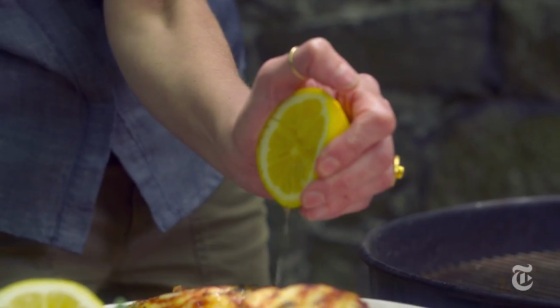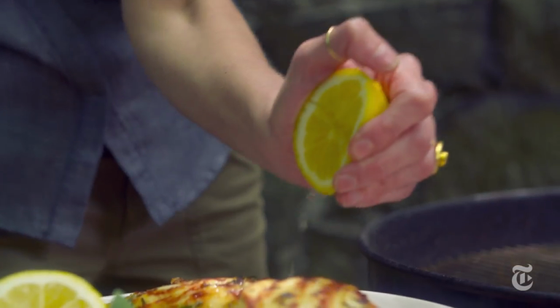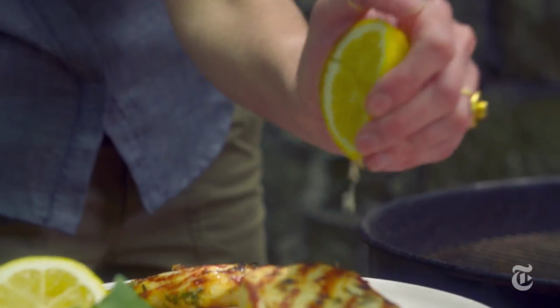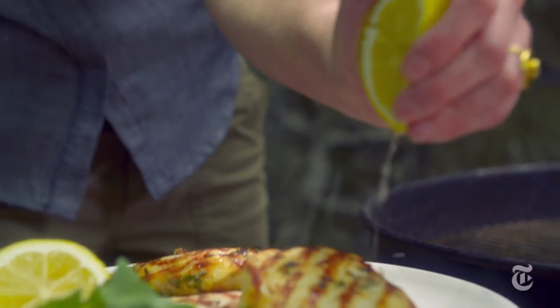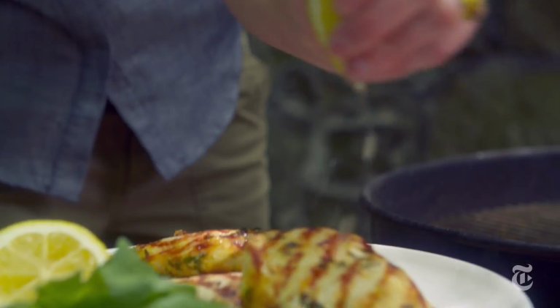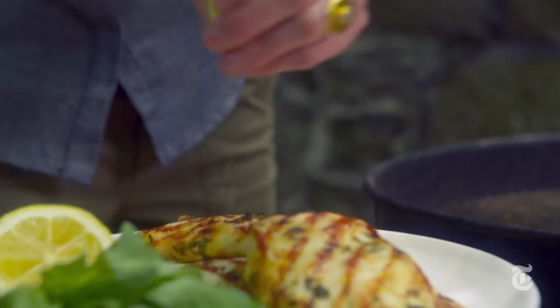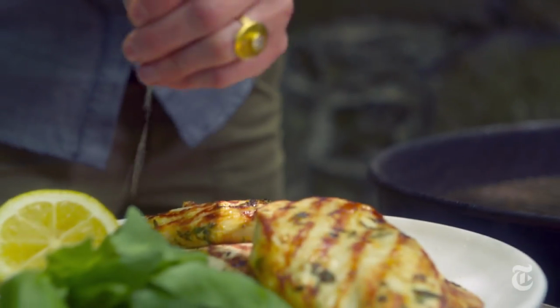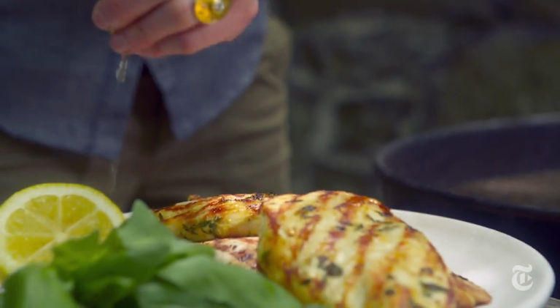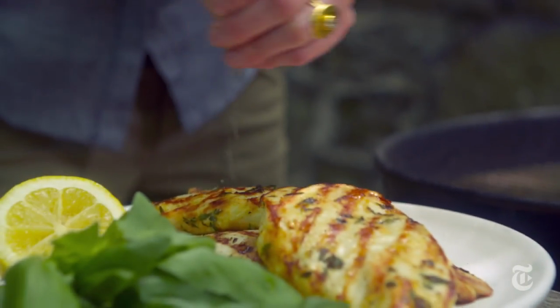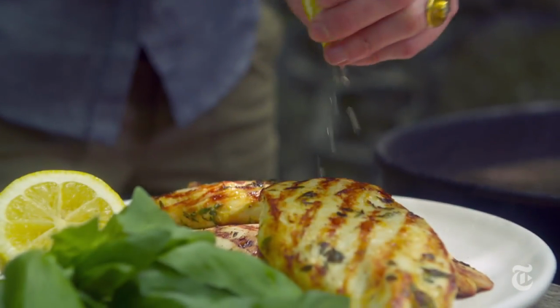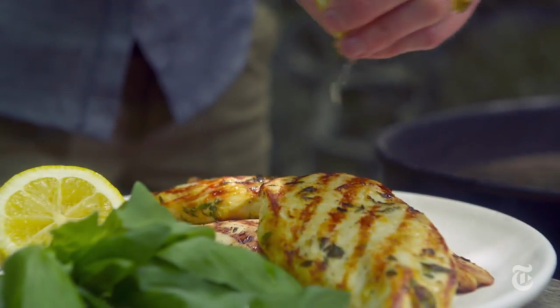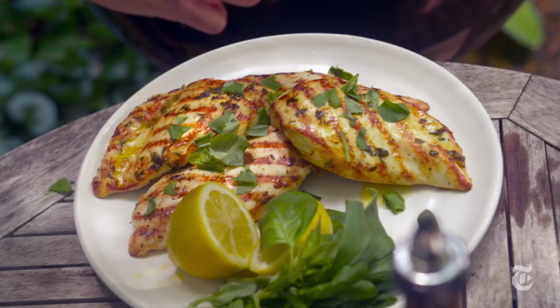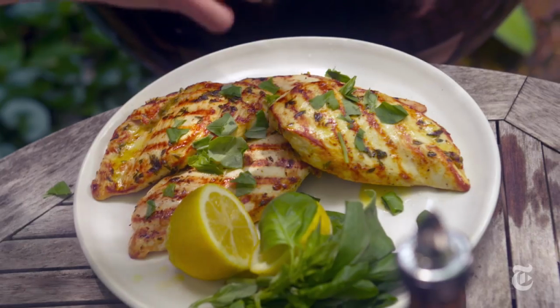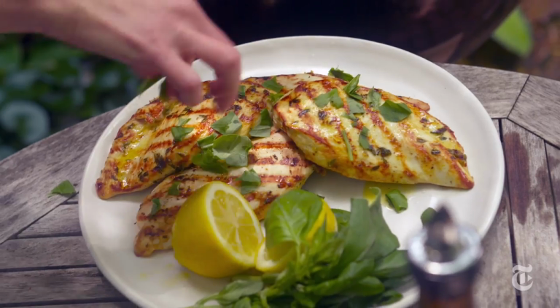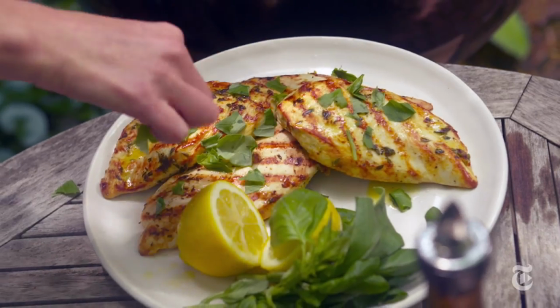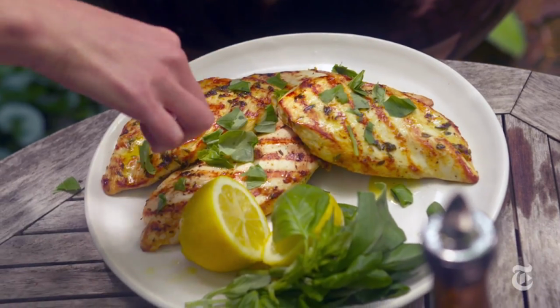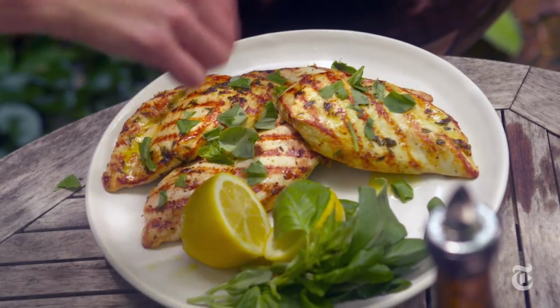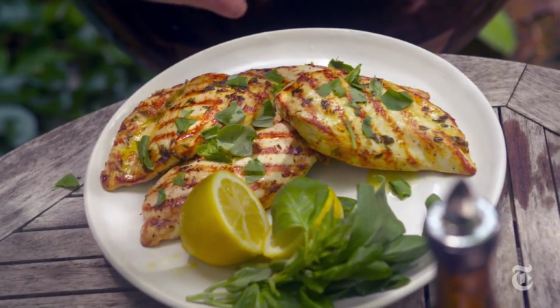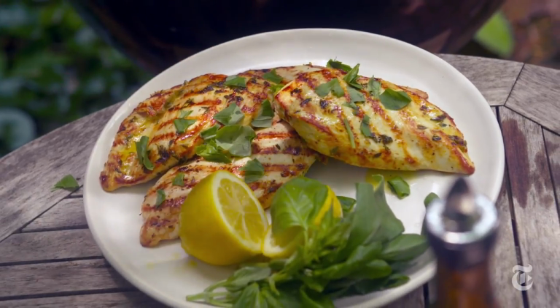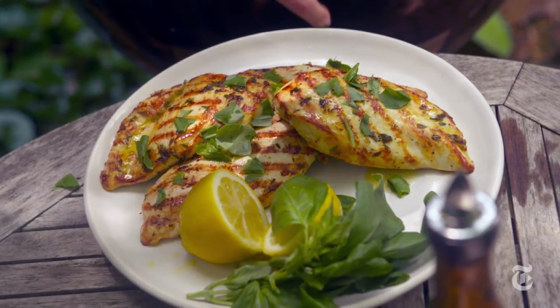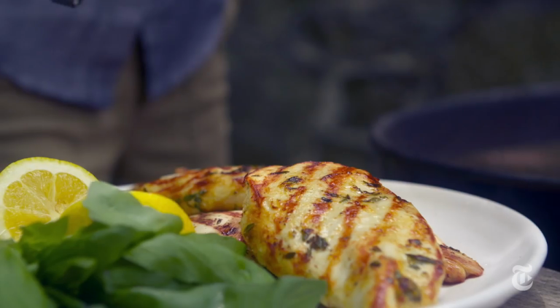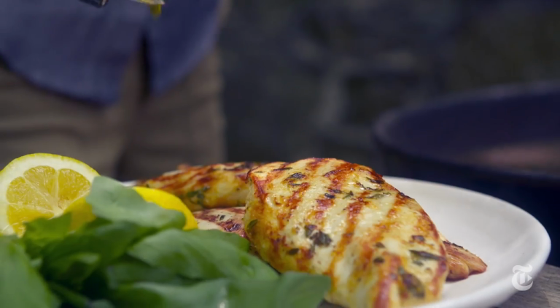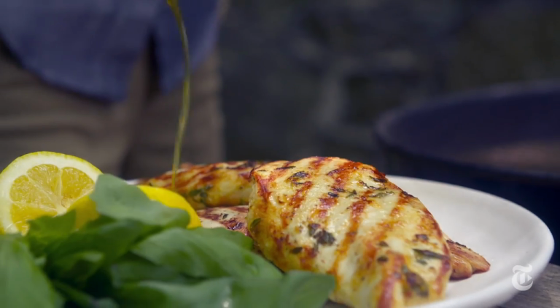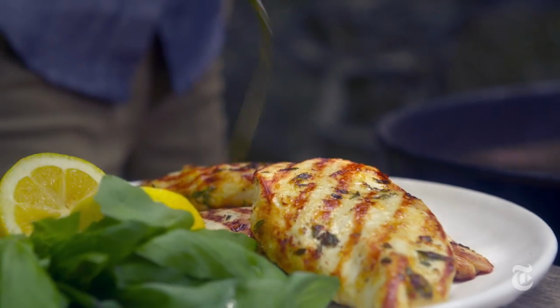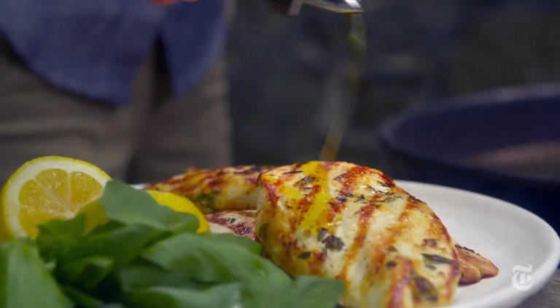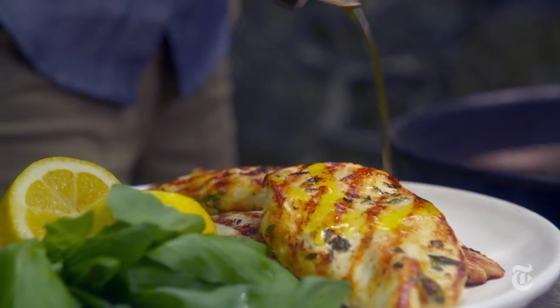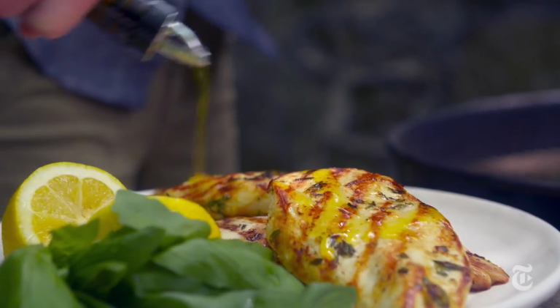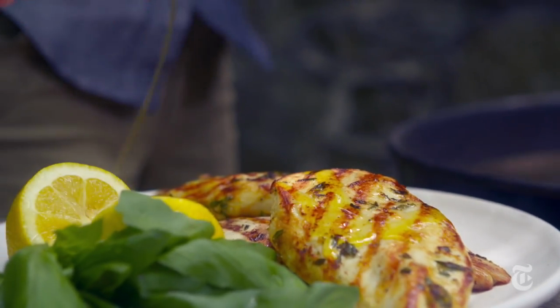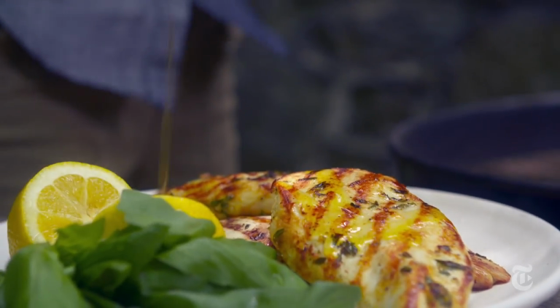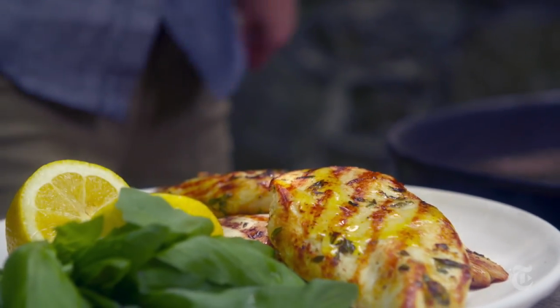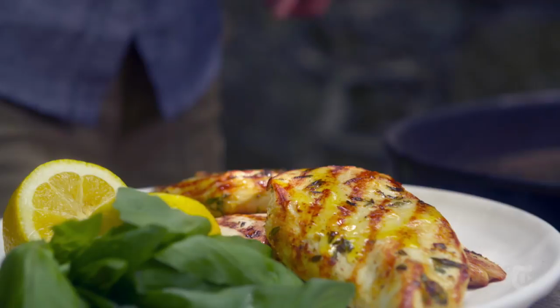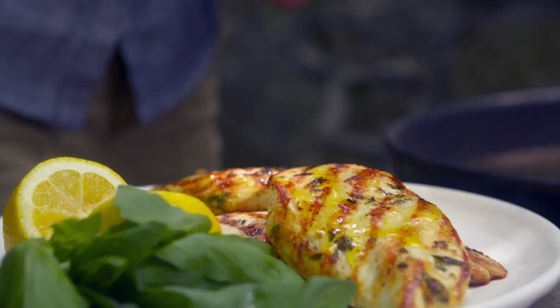Whenever I garnish something, I like to play up the flavors that are already in the marinade. For this, I added some more fresh lemon juice, more herbs, and a little more olive oil — just to bring out those flavors at the very end.